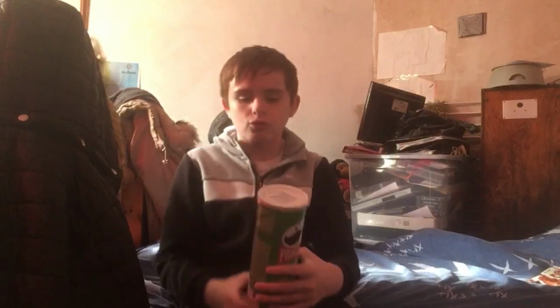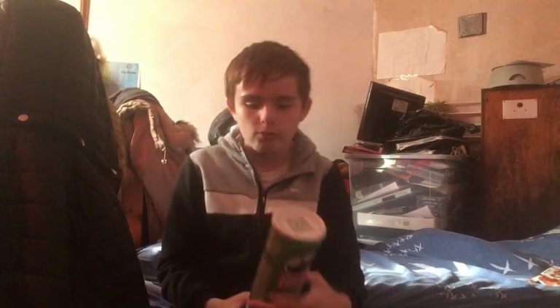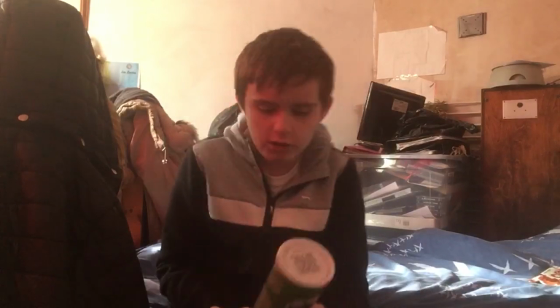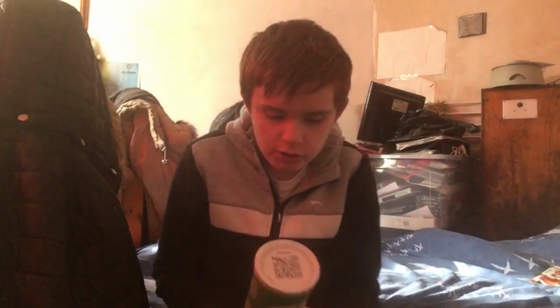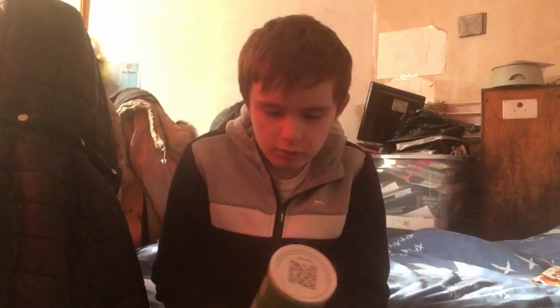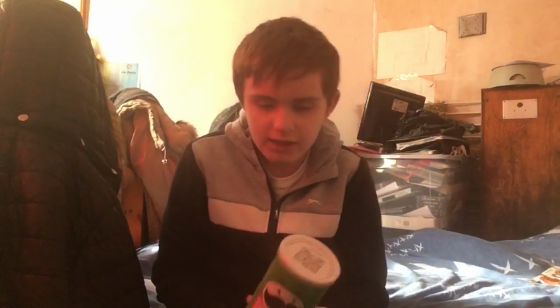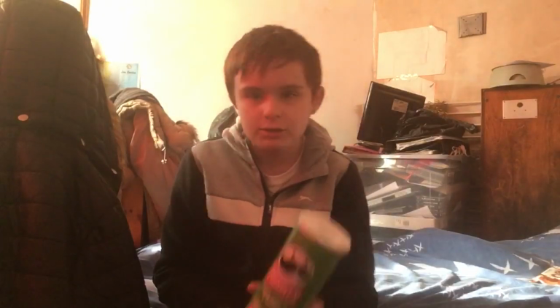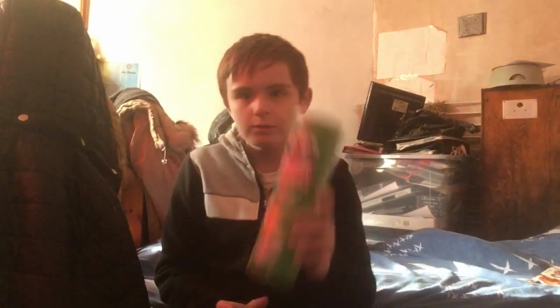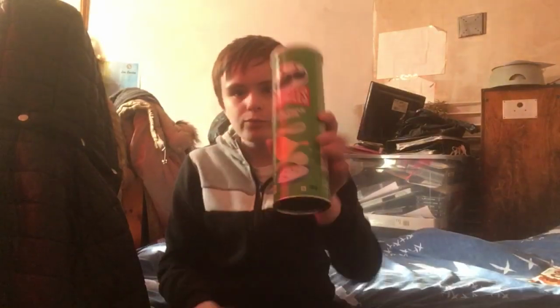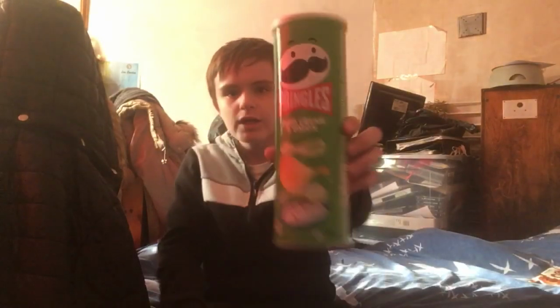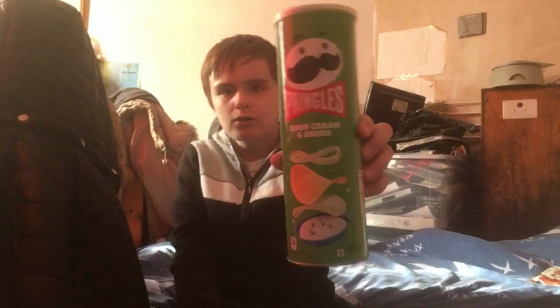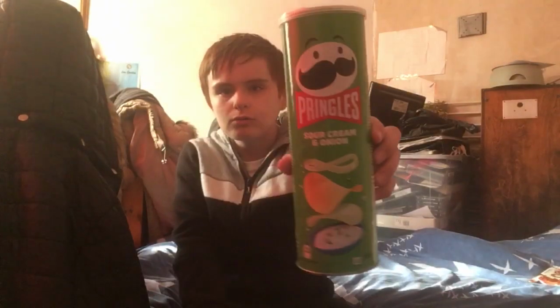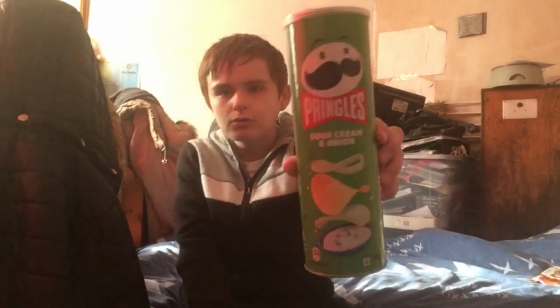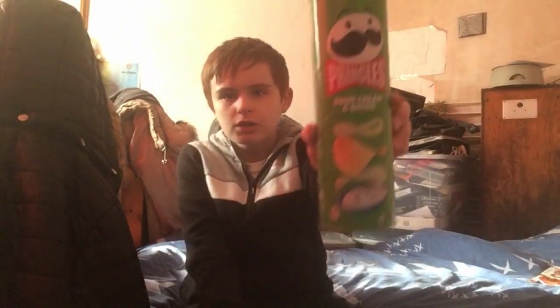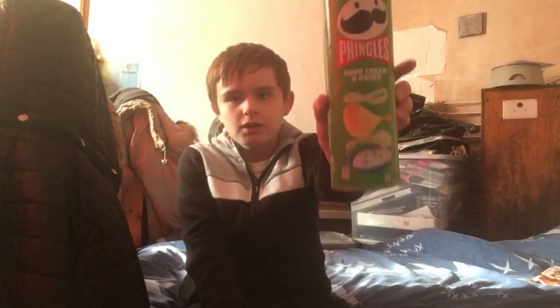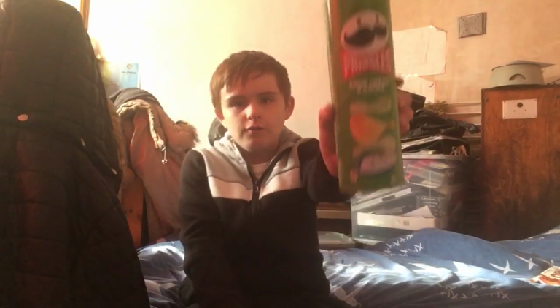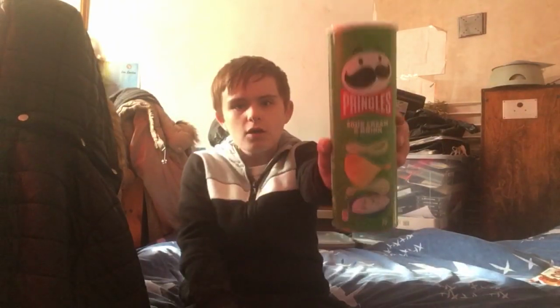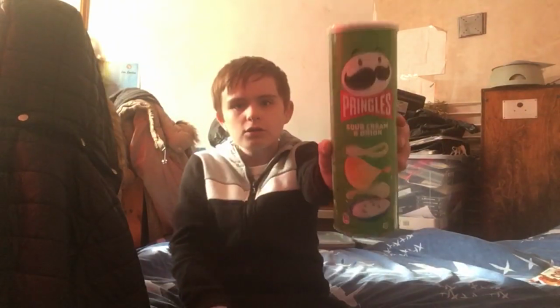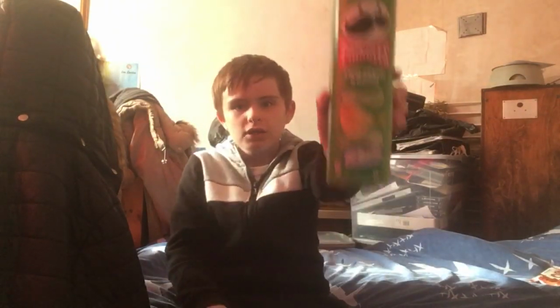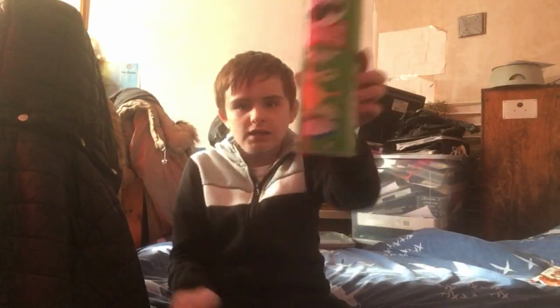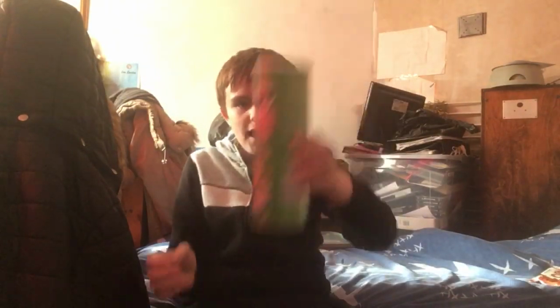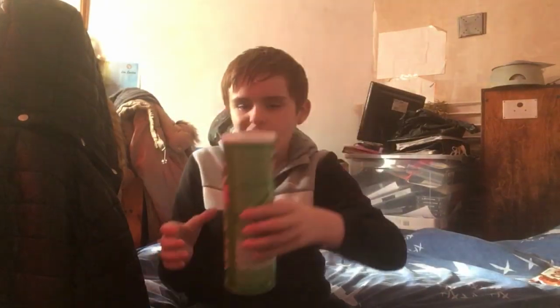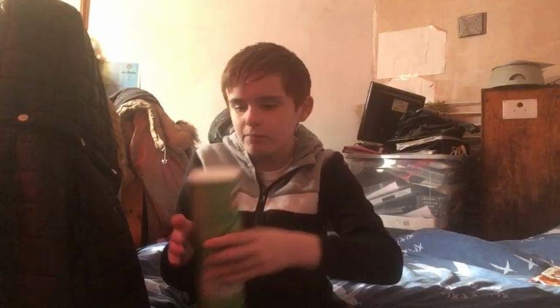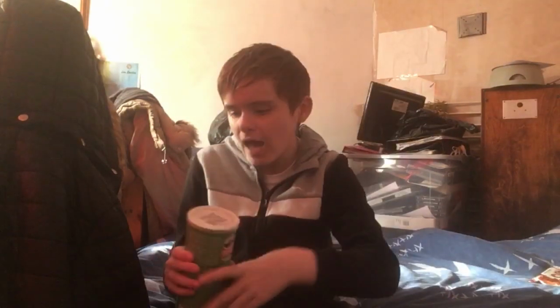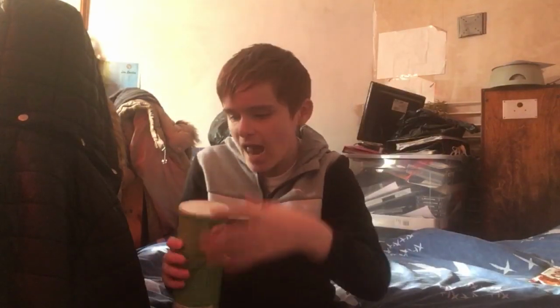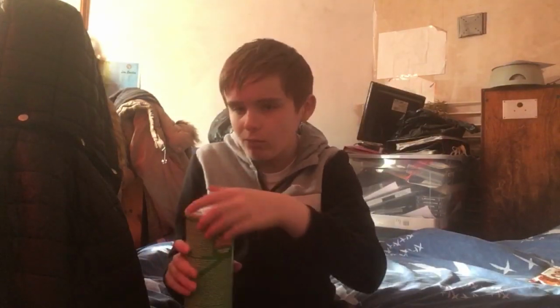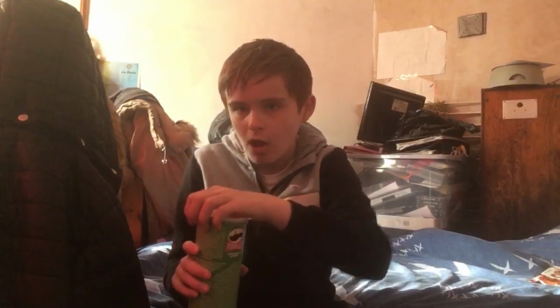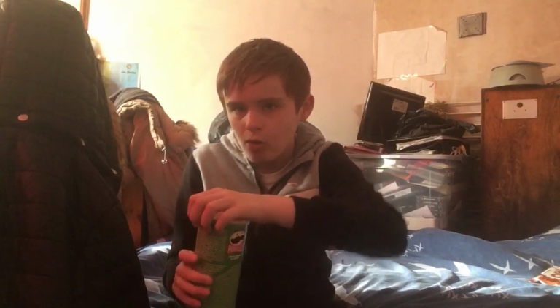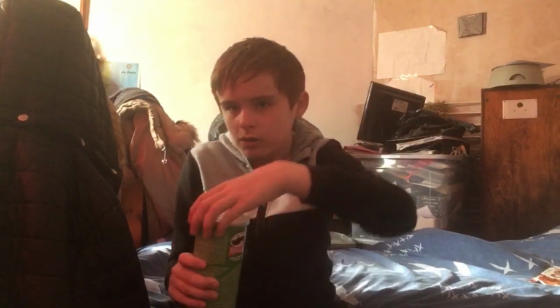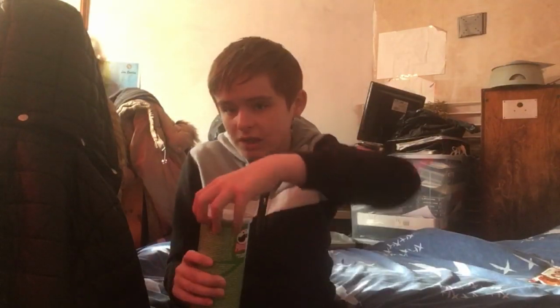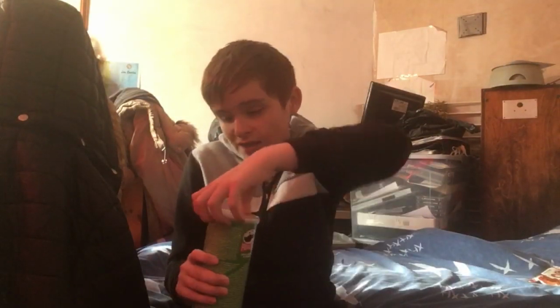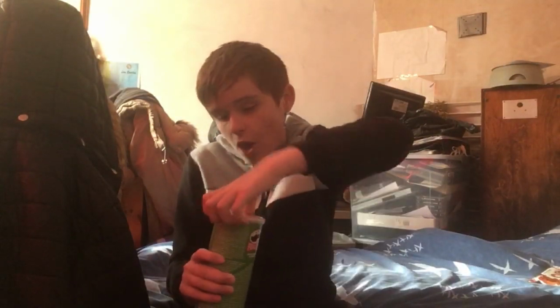So we are going to try some Pringles first, and then my Aero. Let's go!